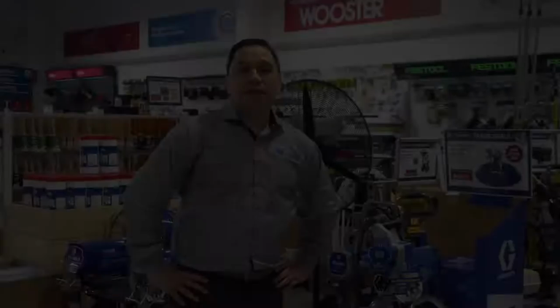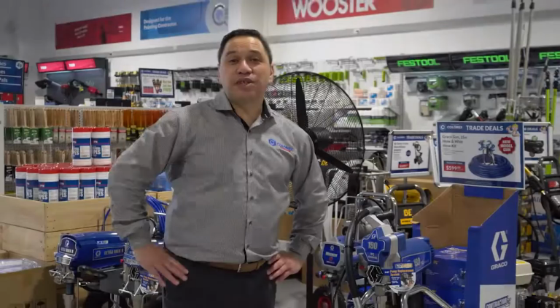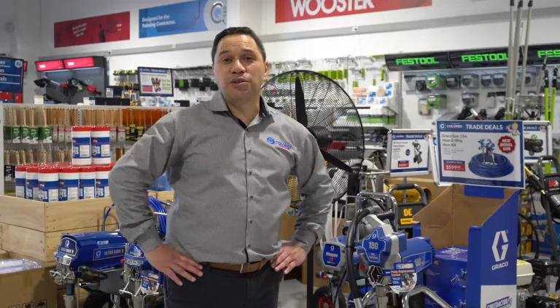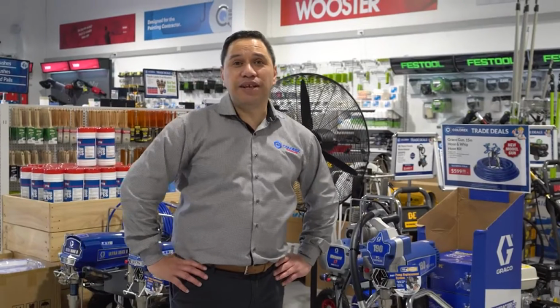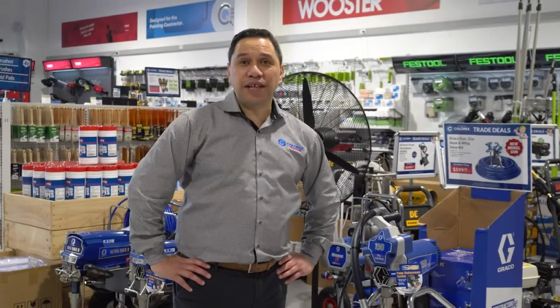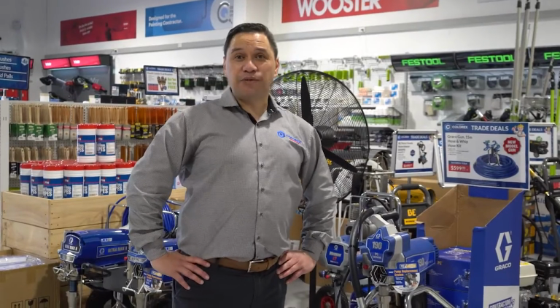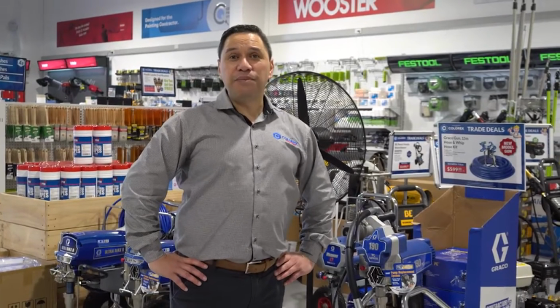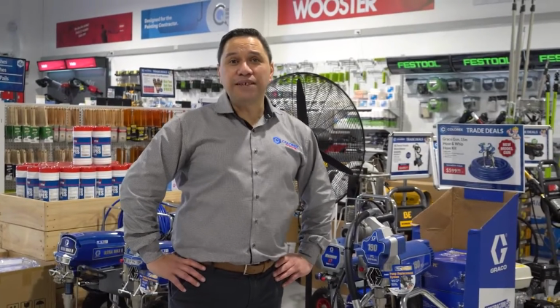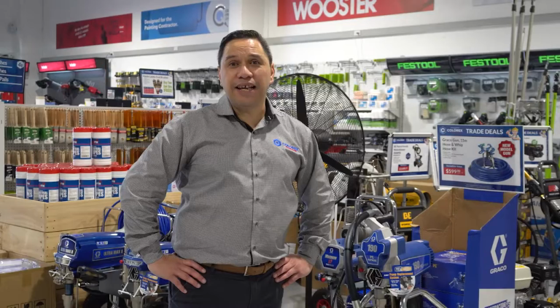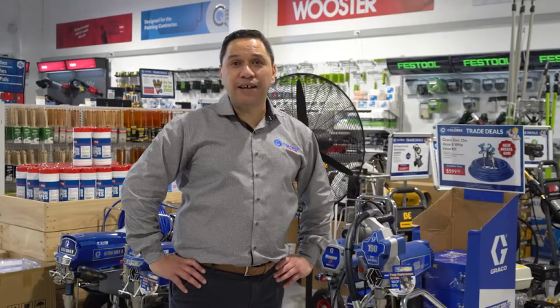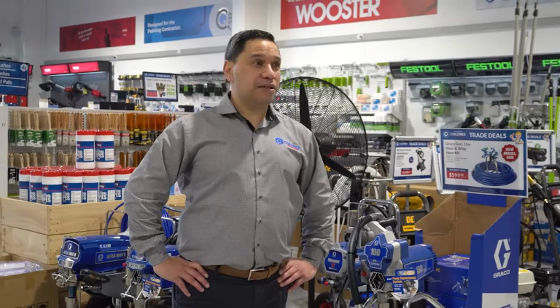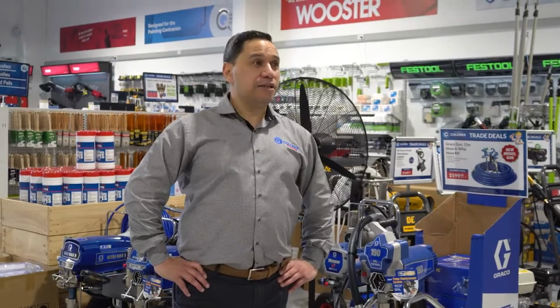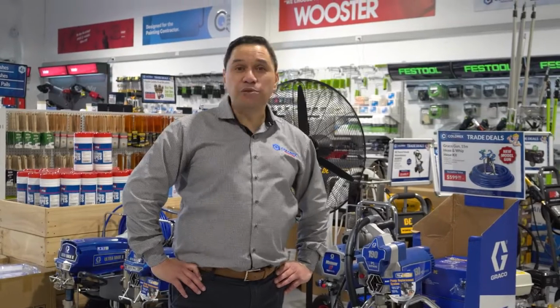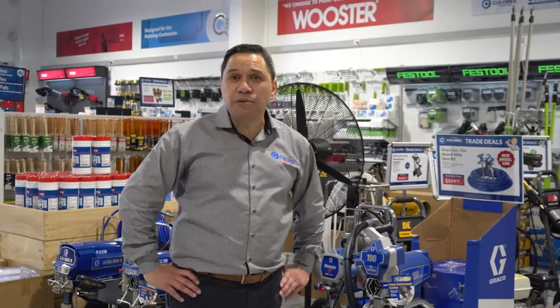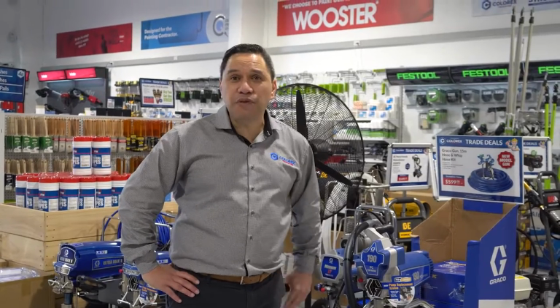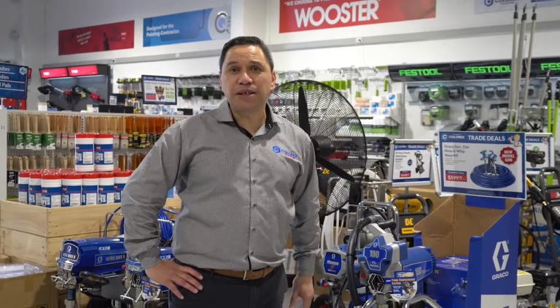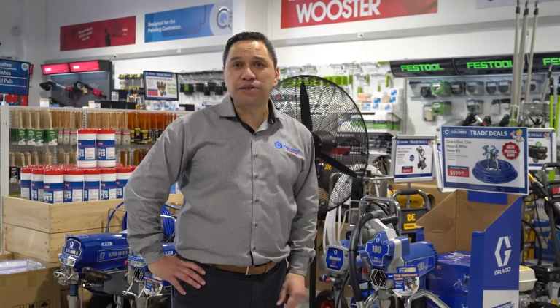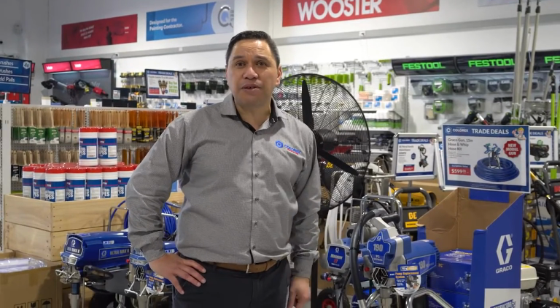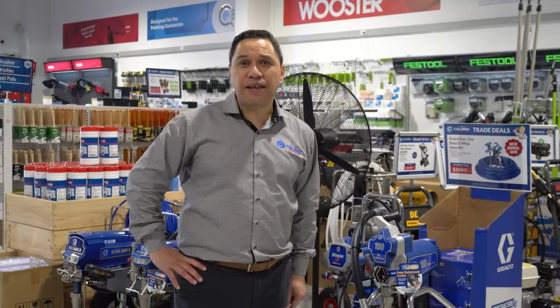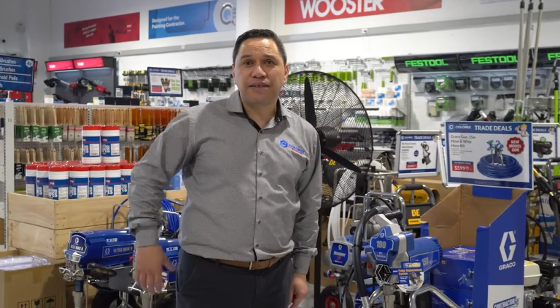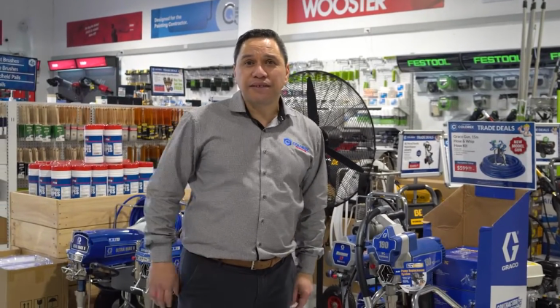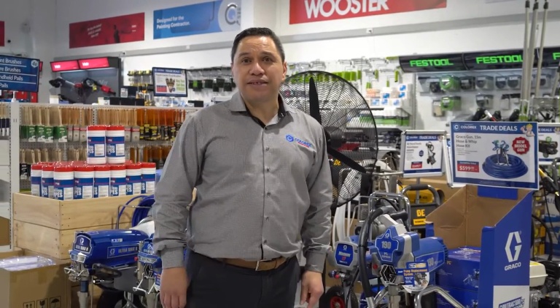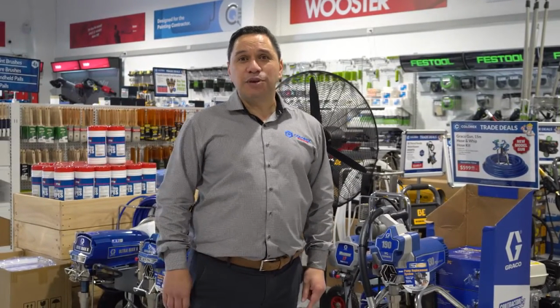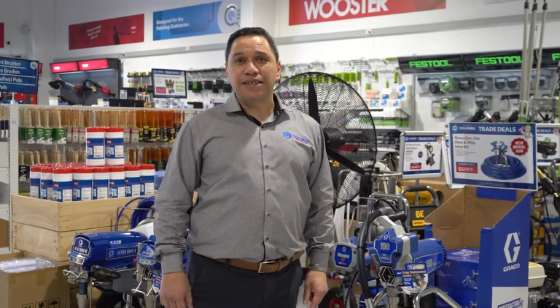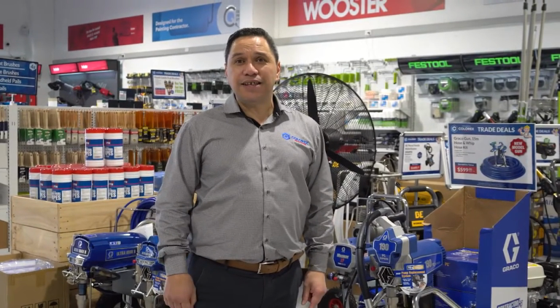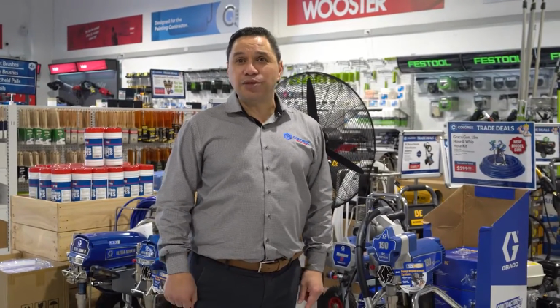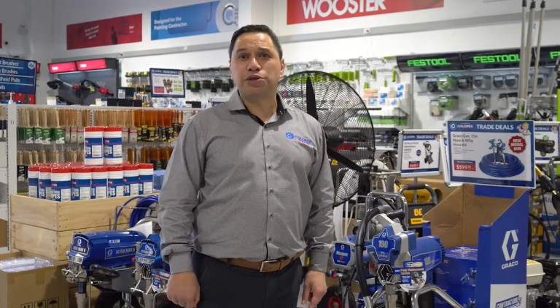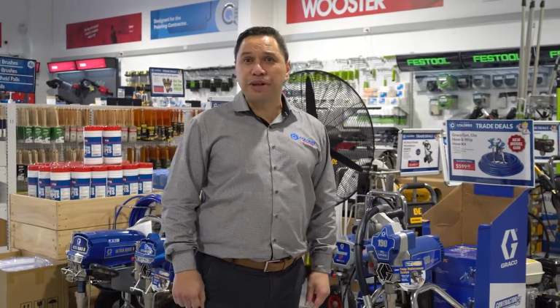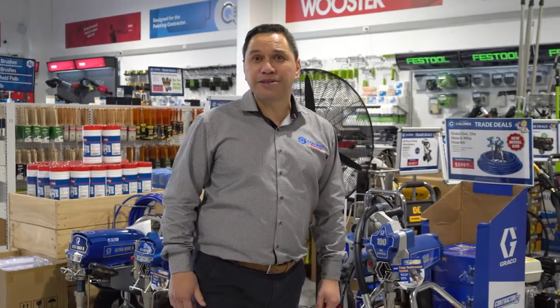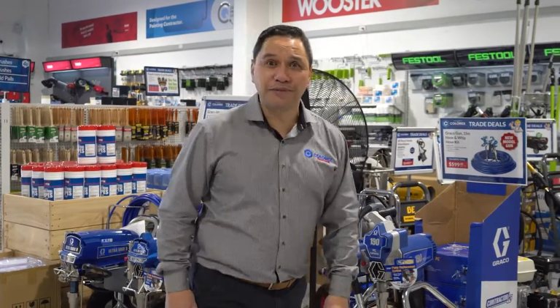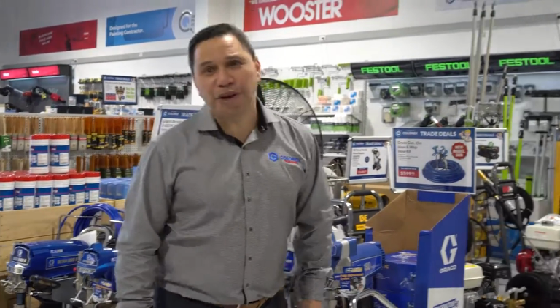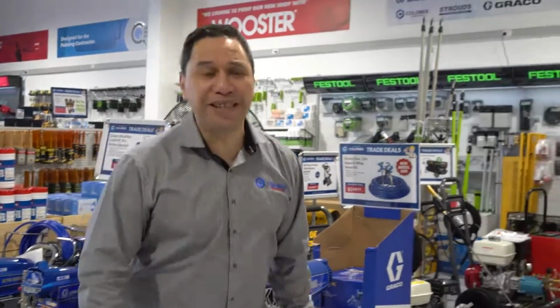That's it from me. We'll see what Vern's up to at the back and see what he's tinkering with. Follow me.